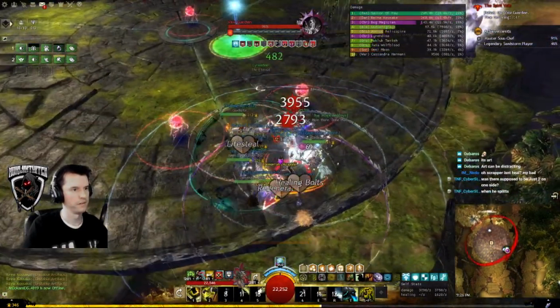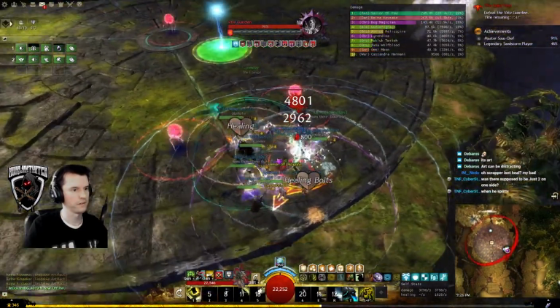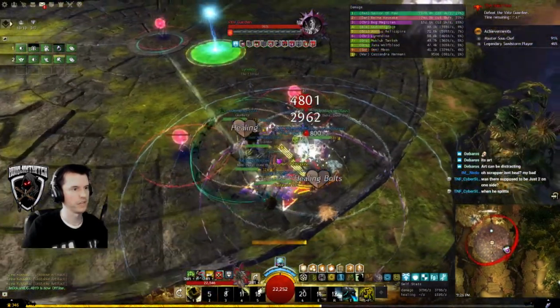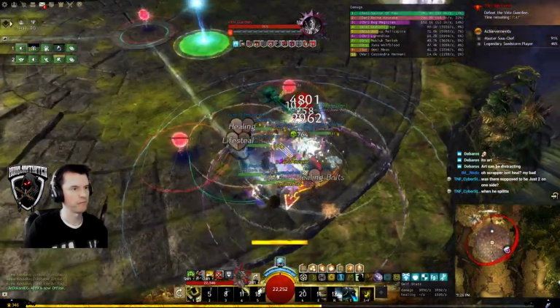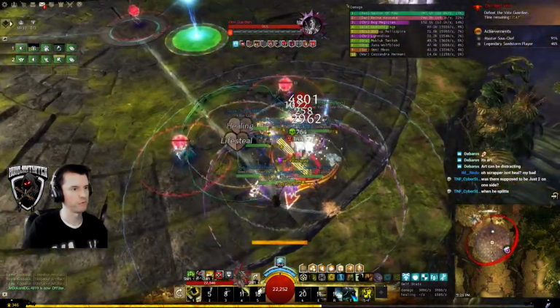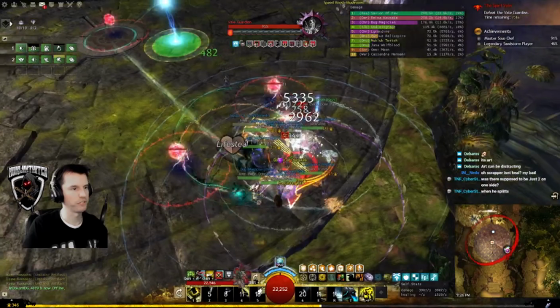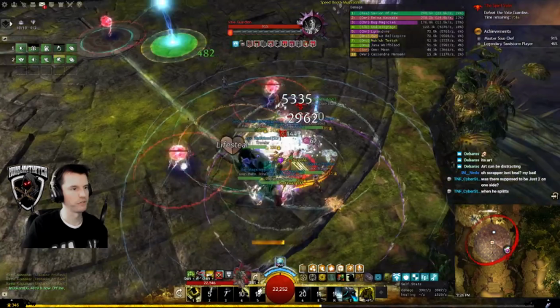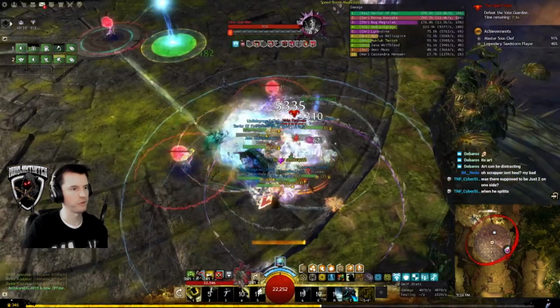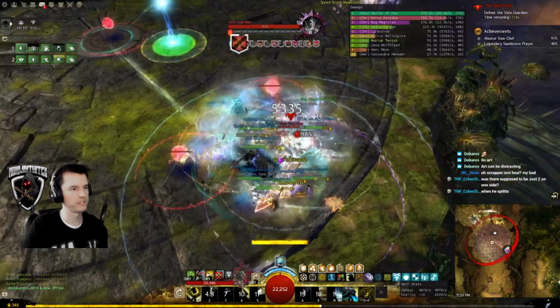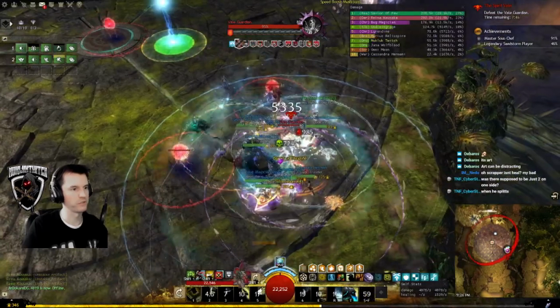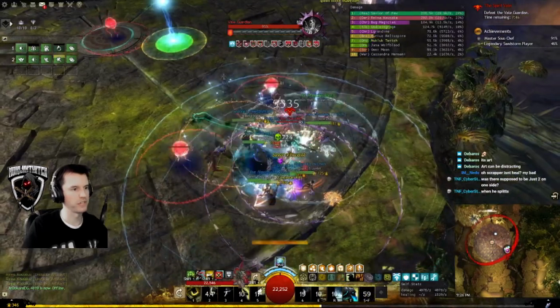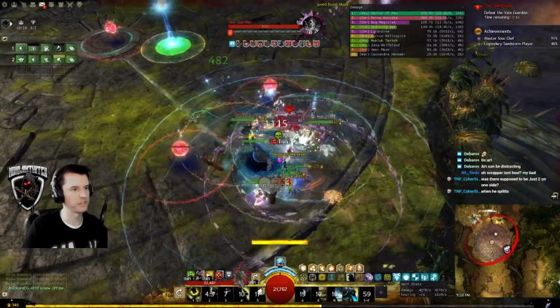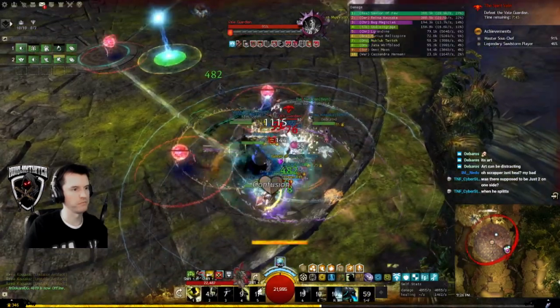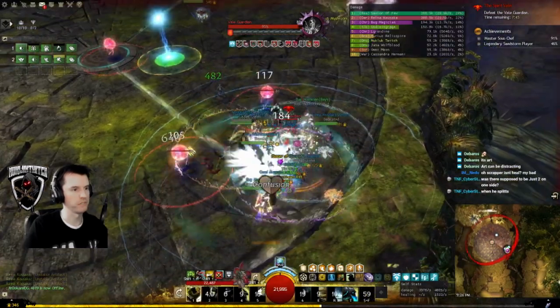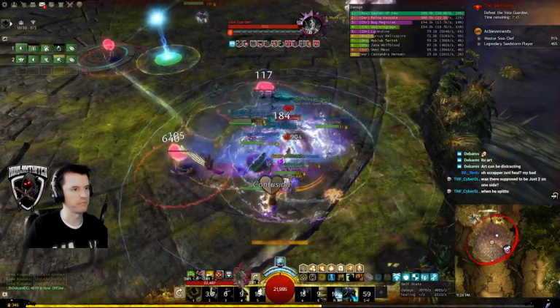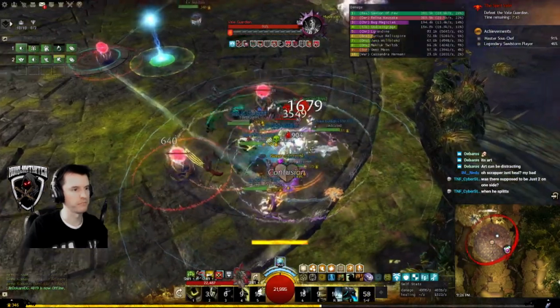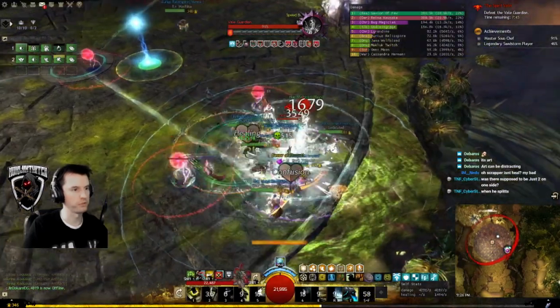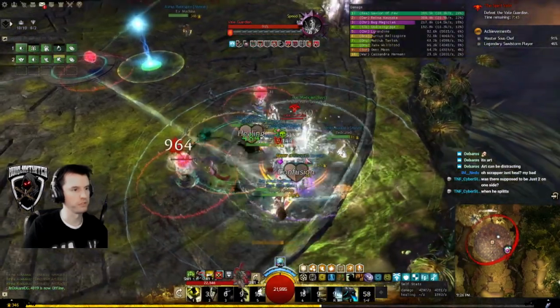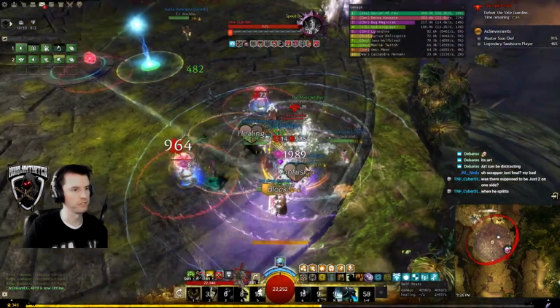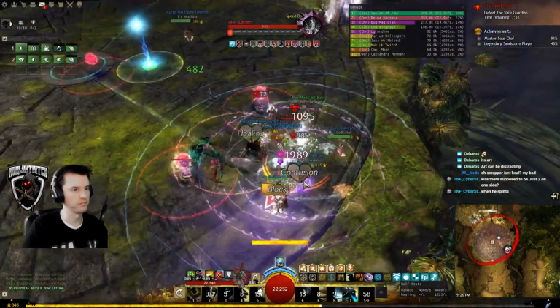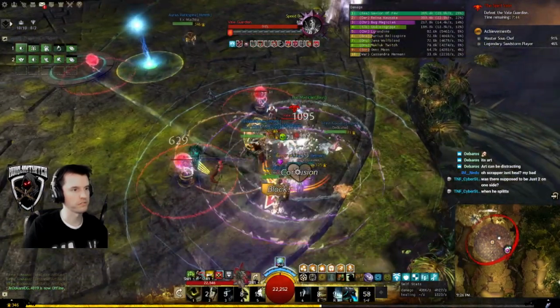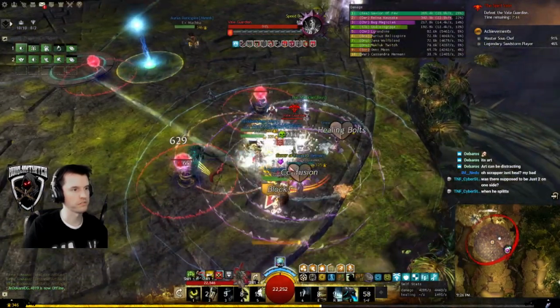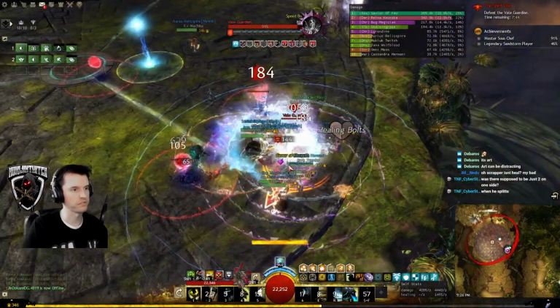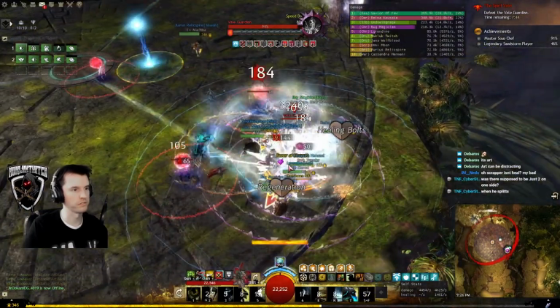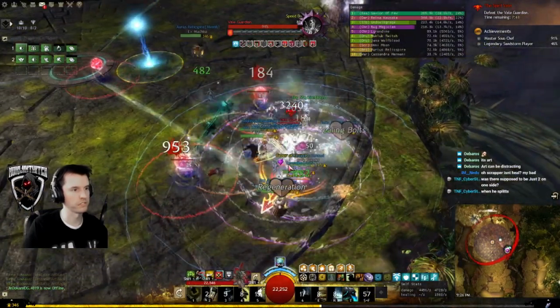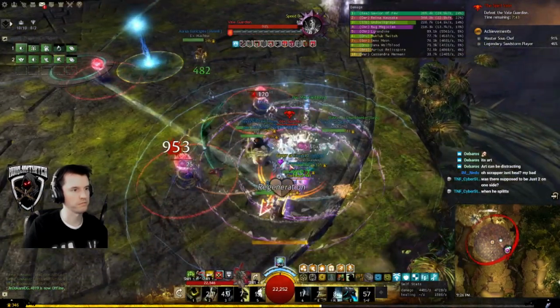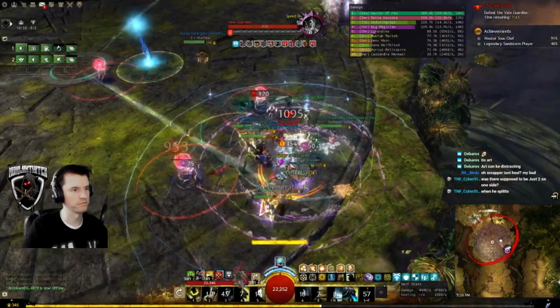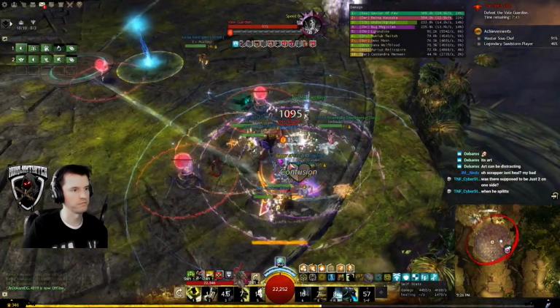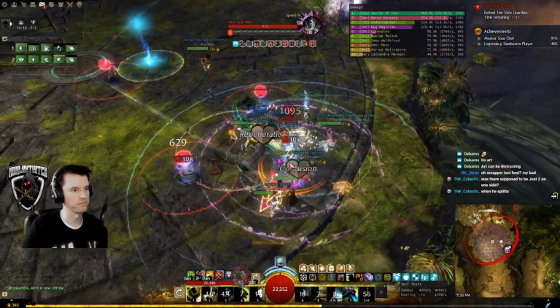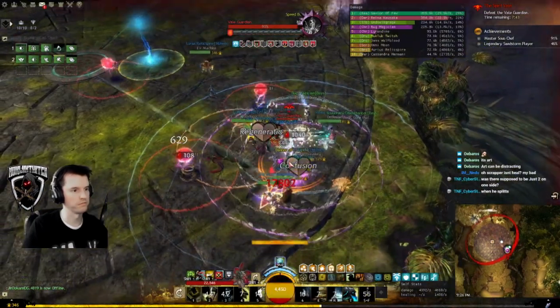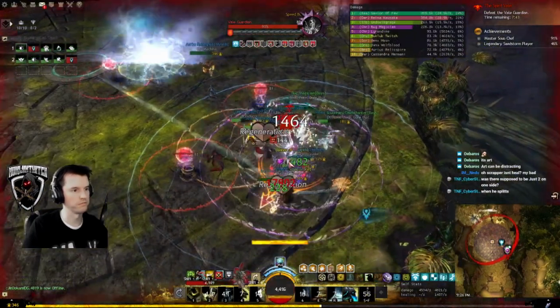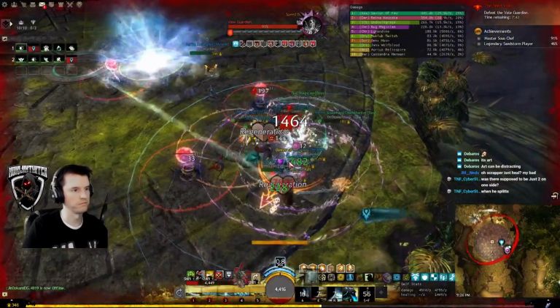Fight him until 66% while avoiding reds, avoiding blues, and standing in or healing through greens.